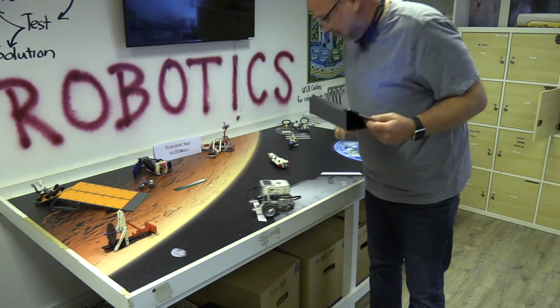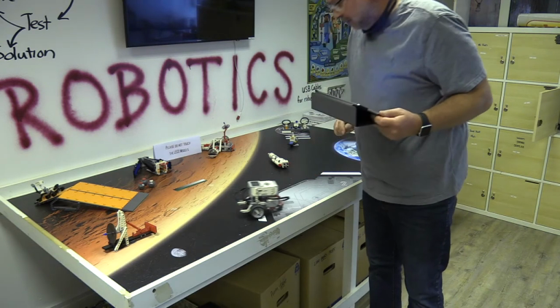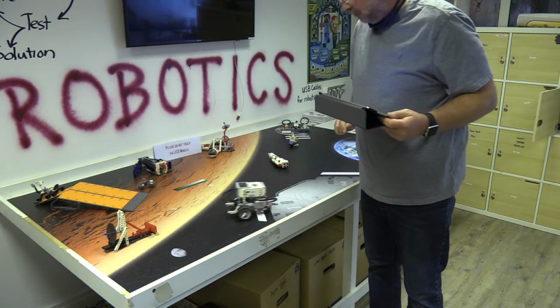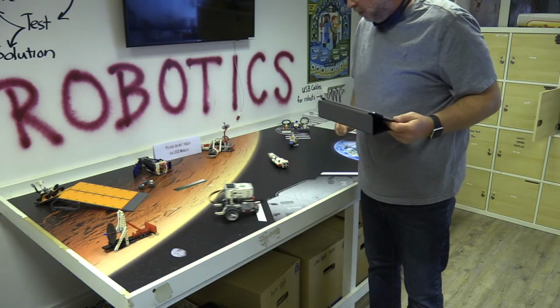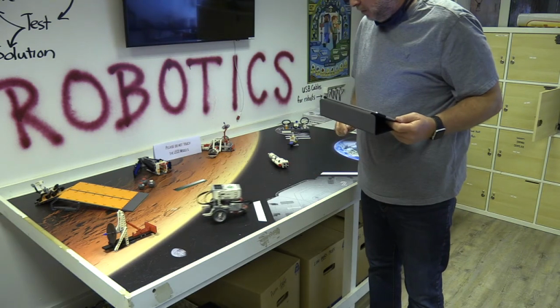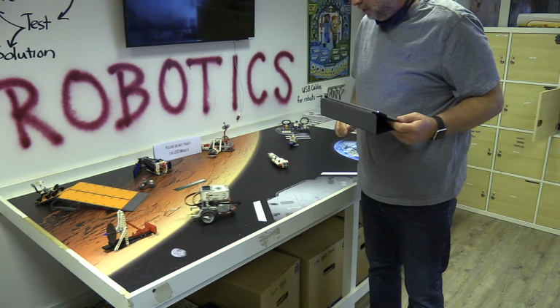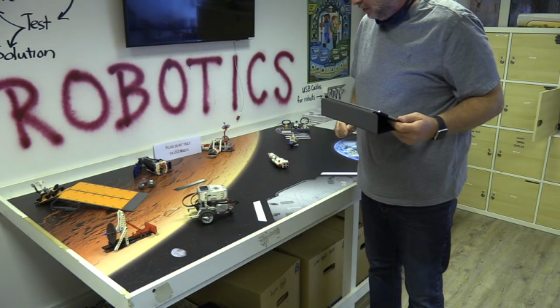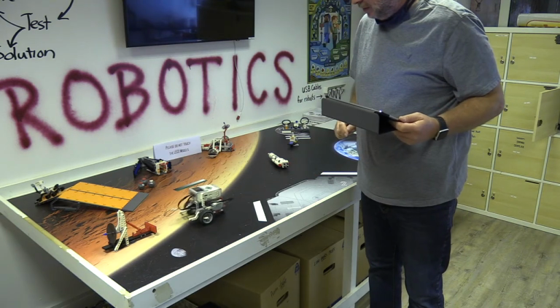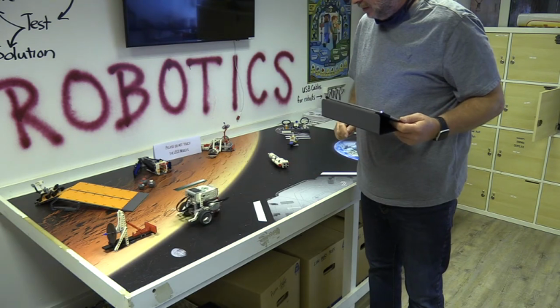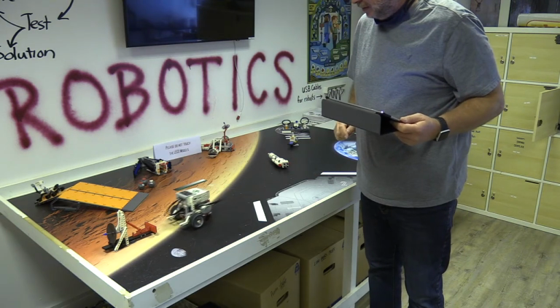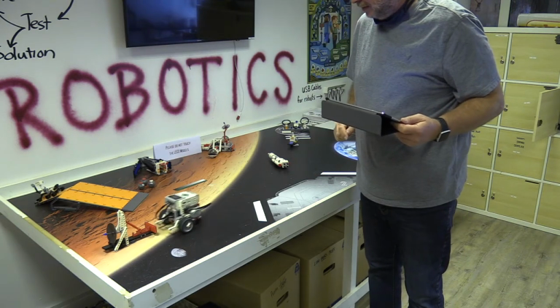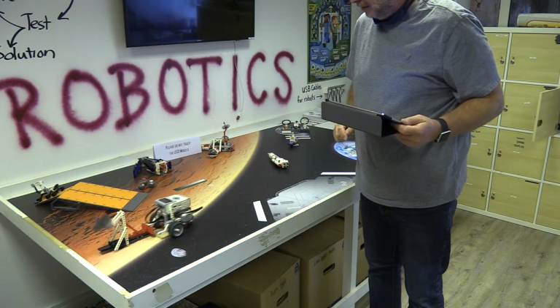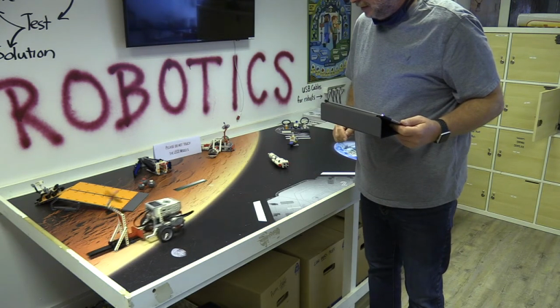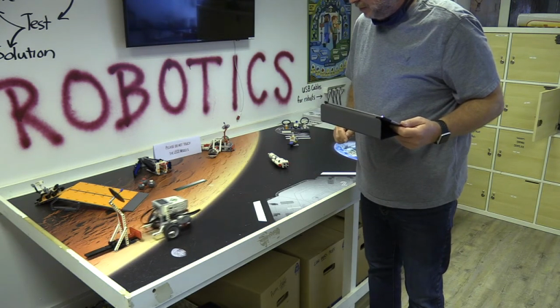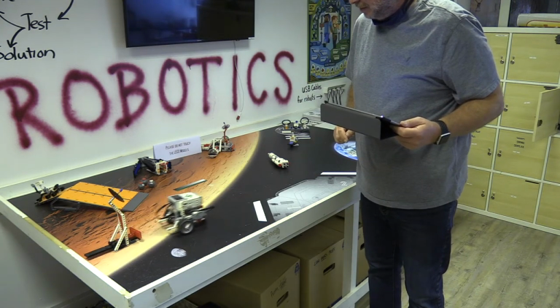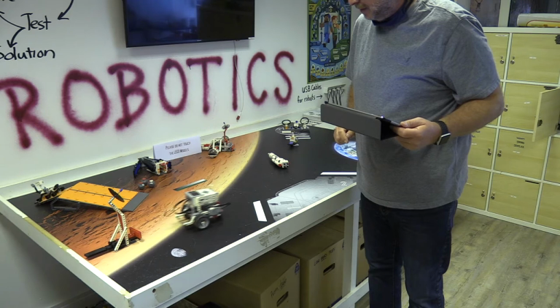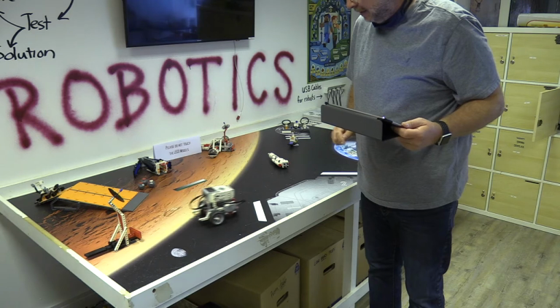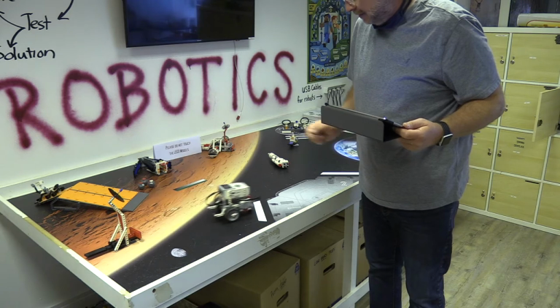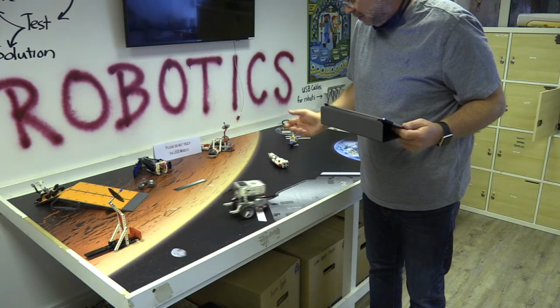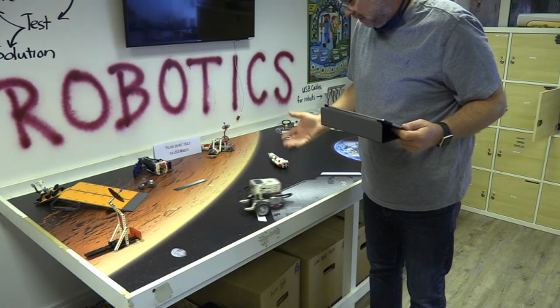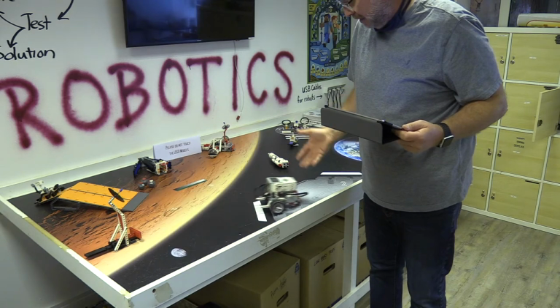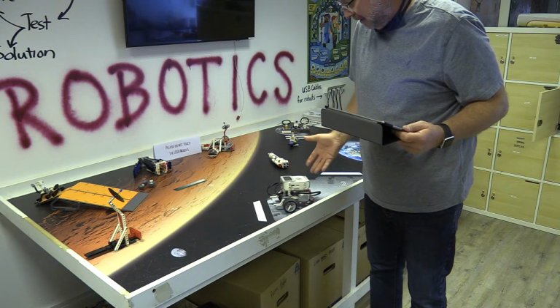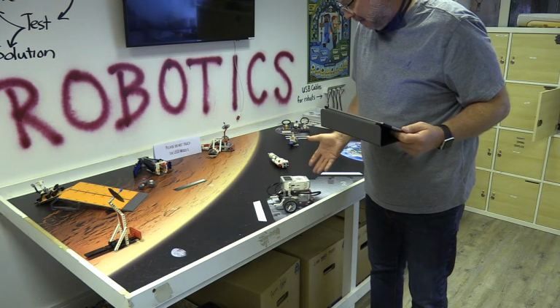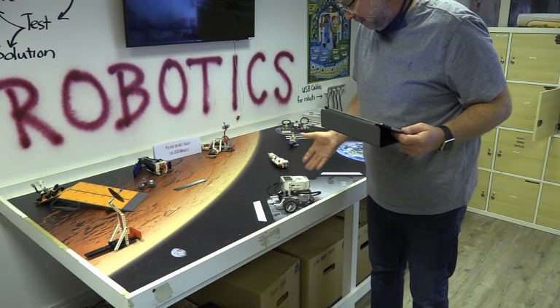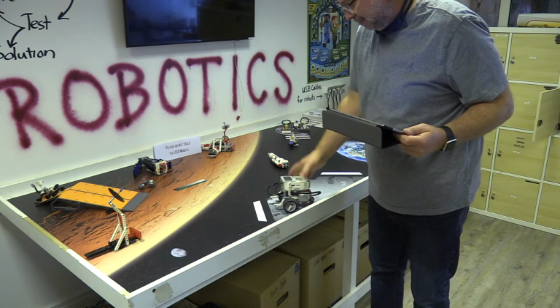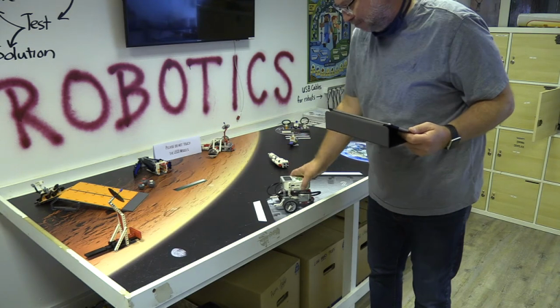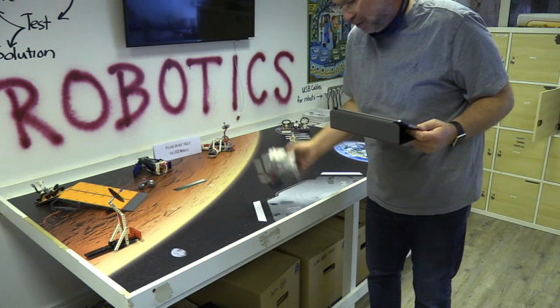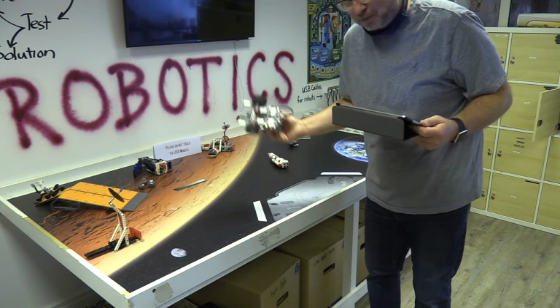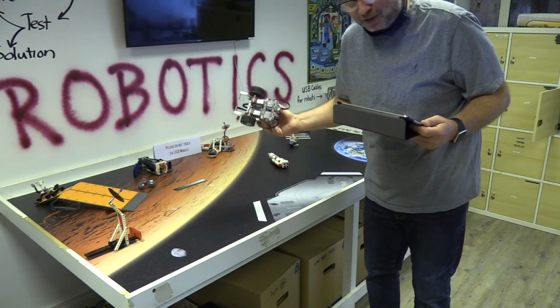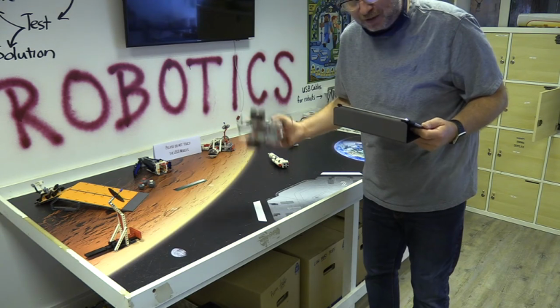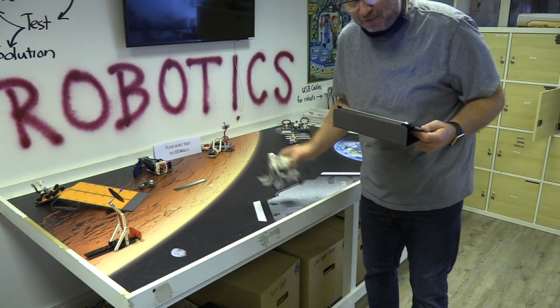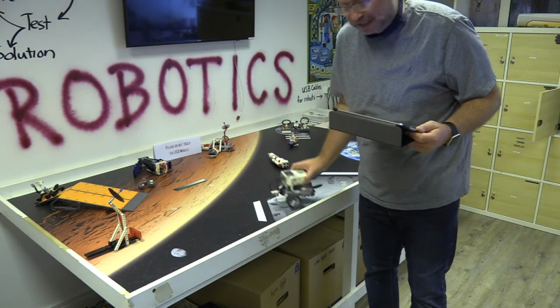Goes forward, turns, puts up the satellite dish, and boom — returns to base.